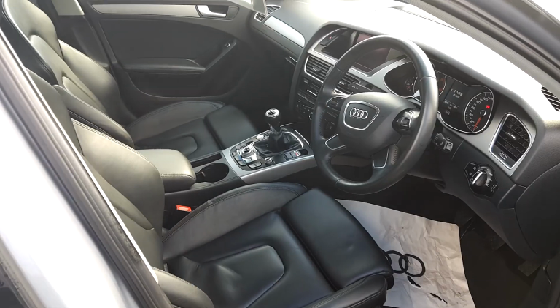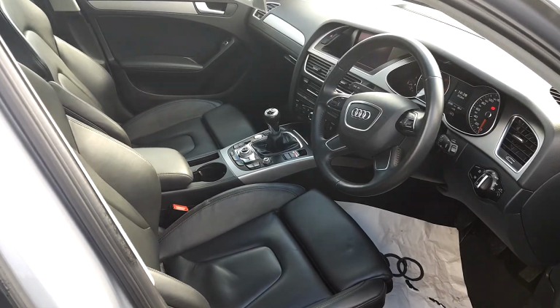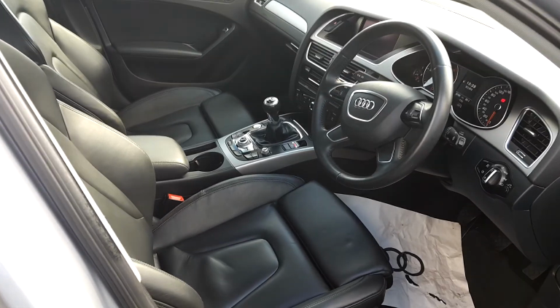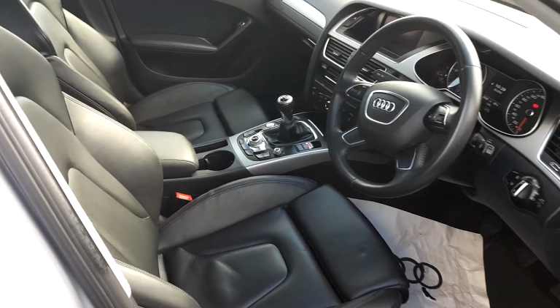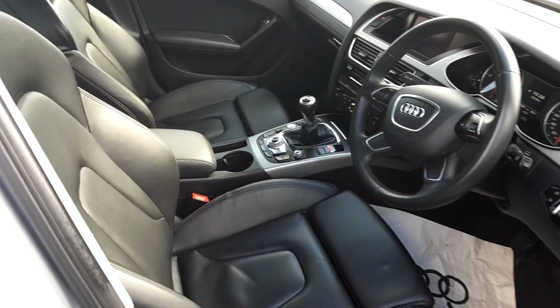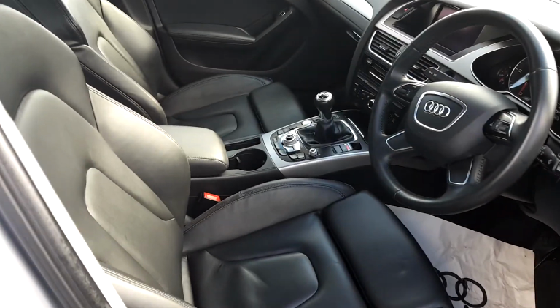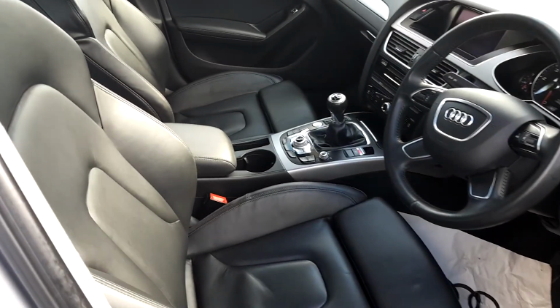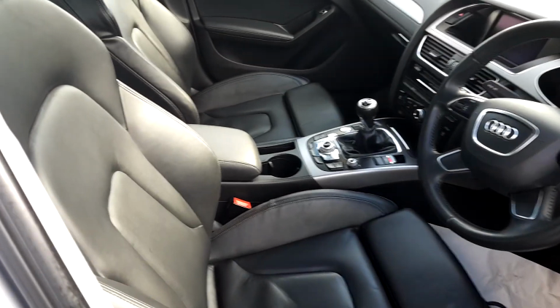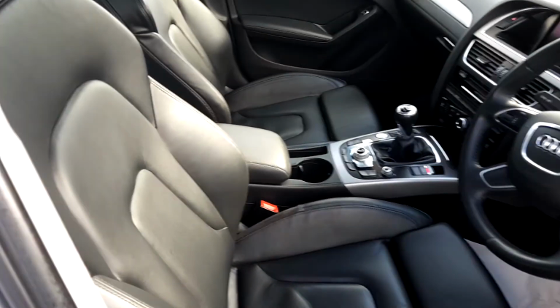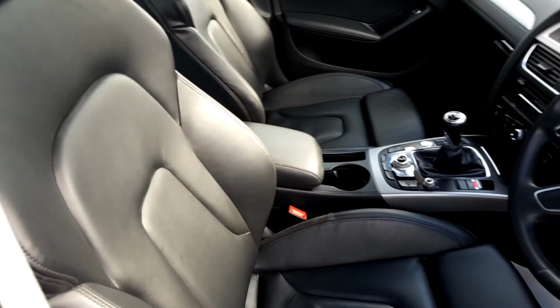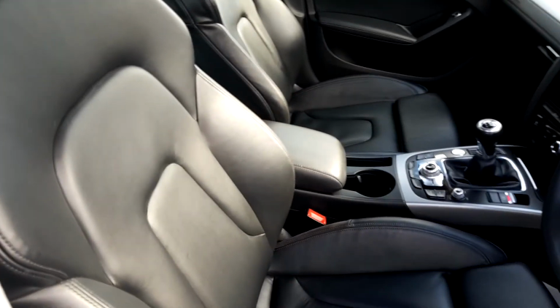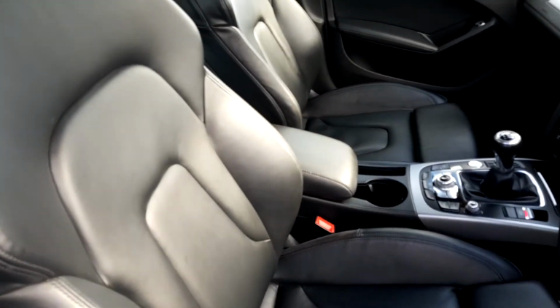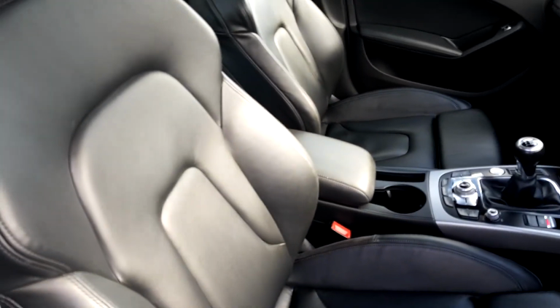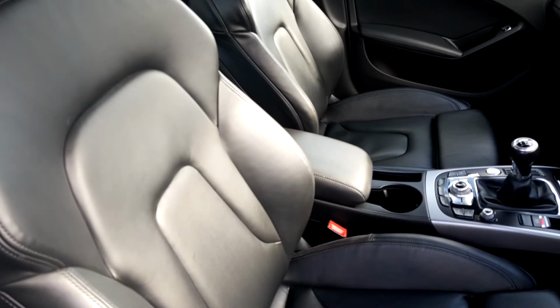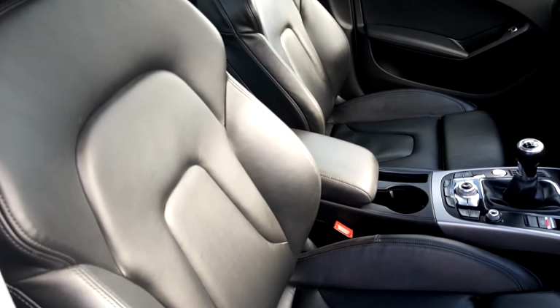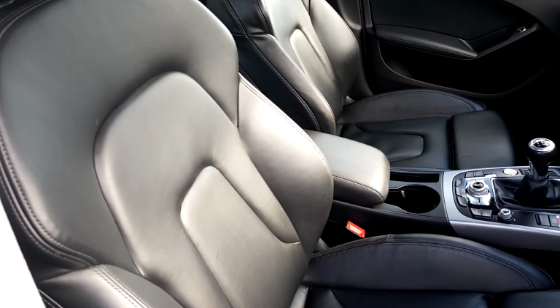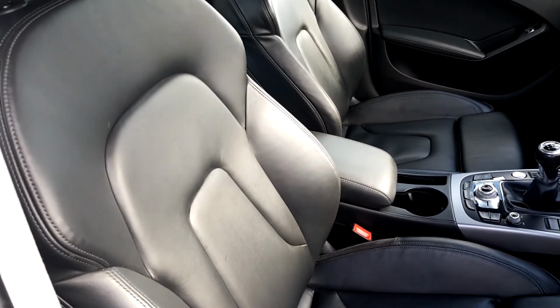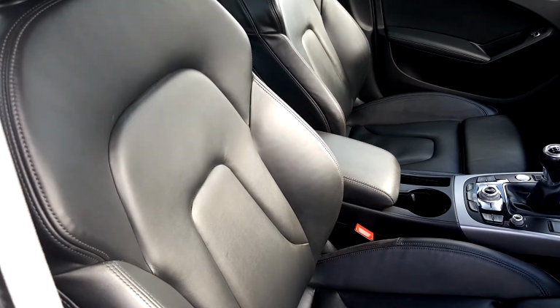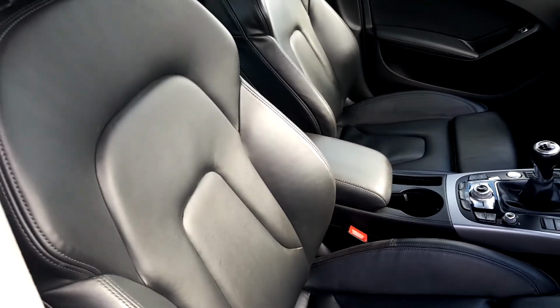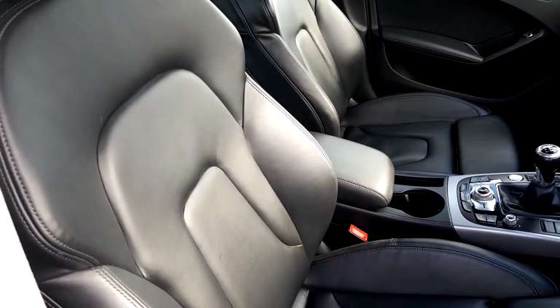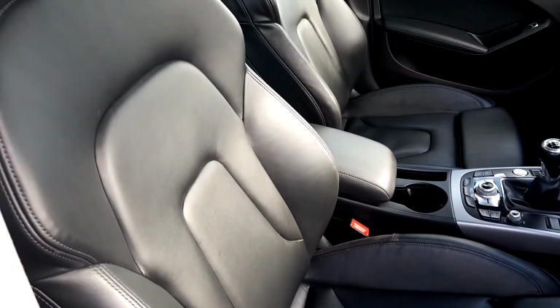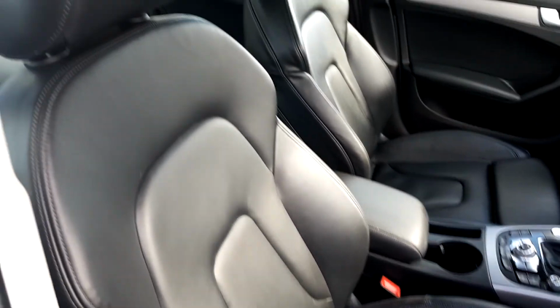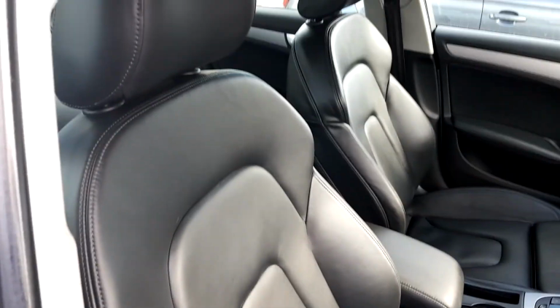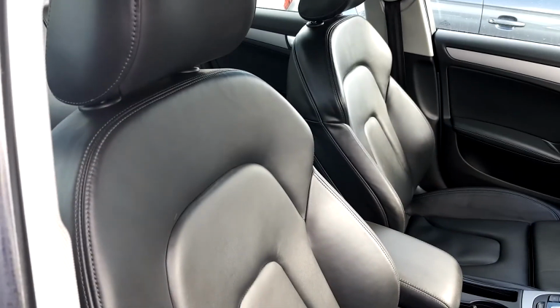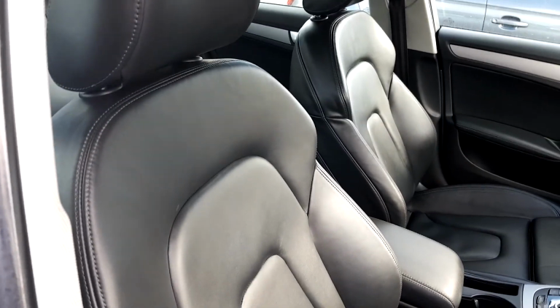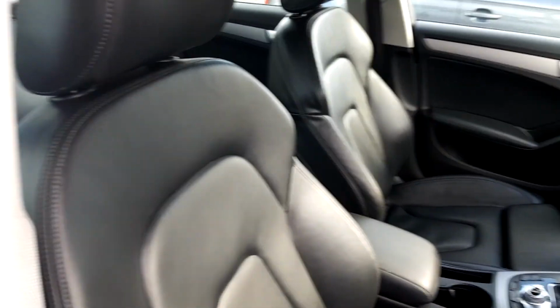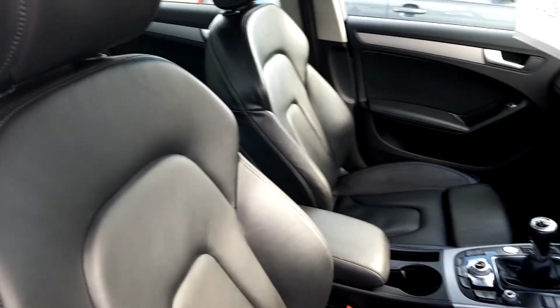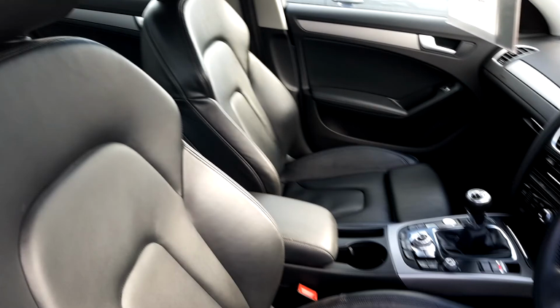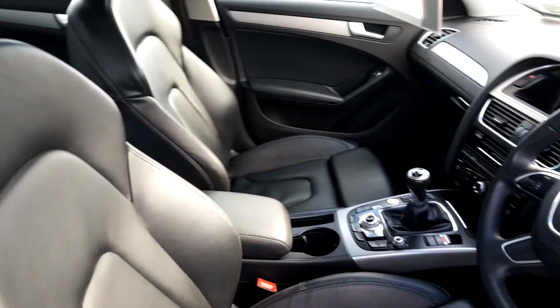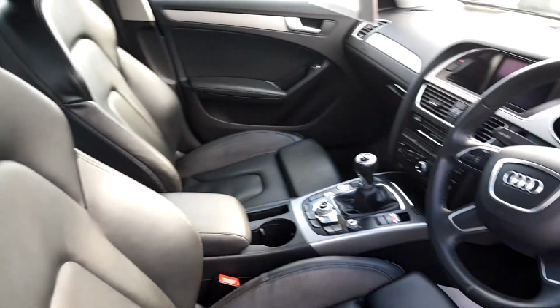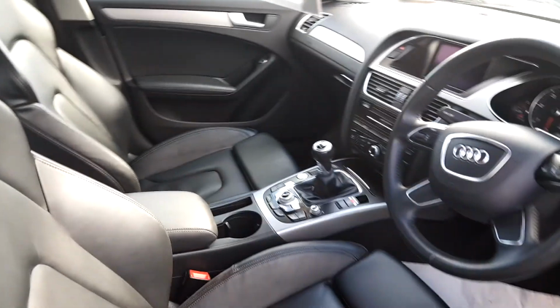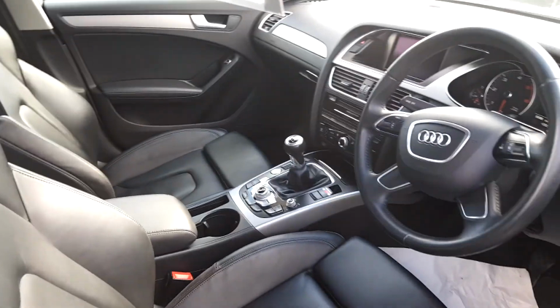This A4 has two front sport seats and the interior is black leather.